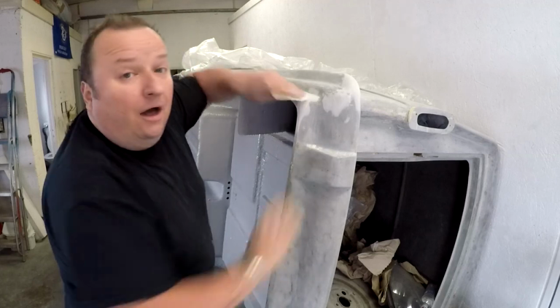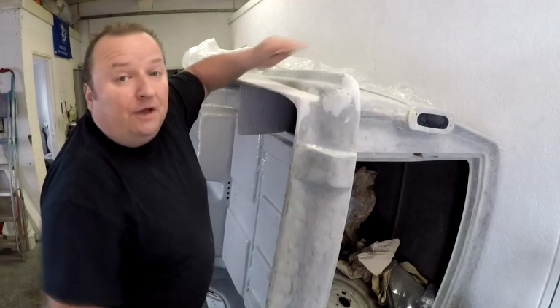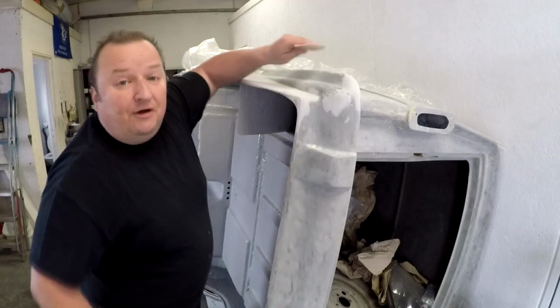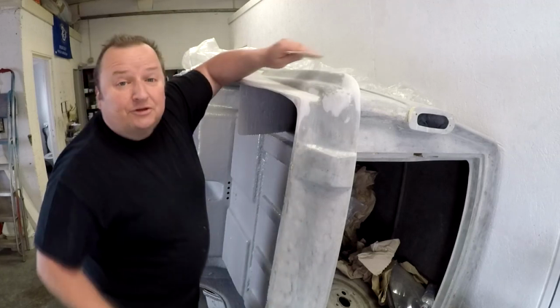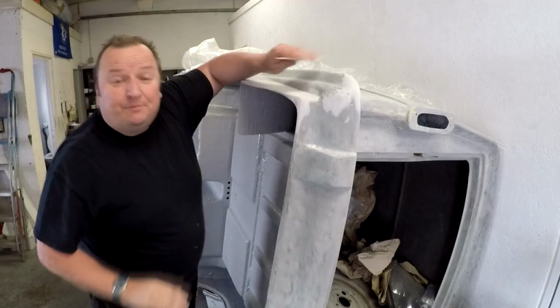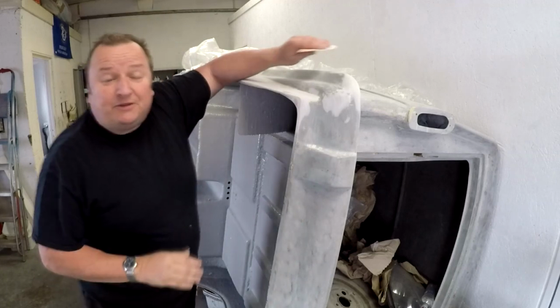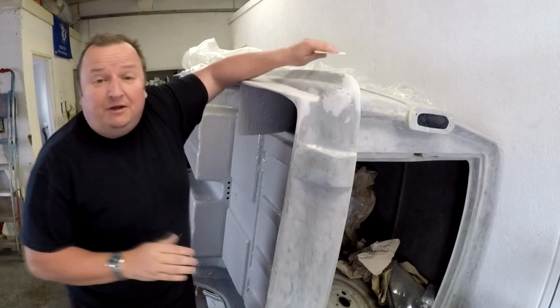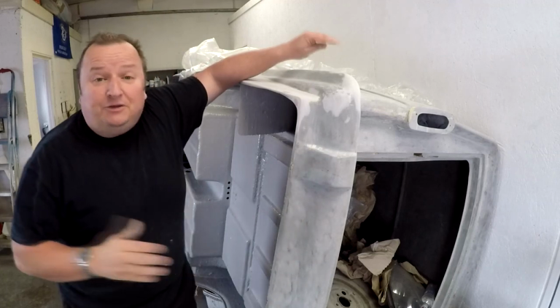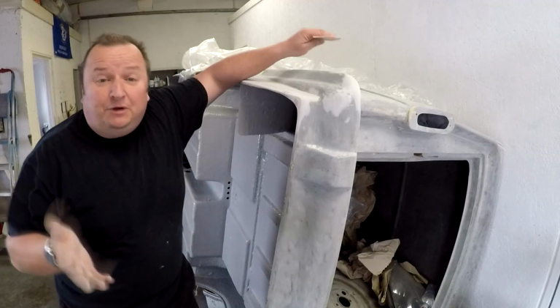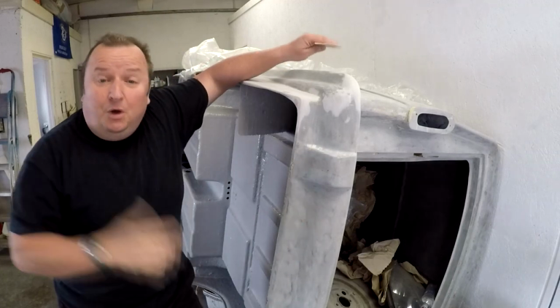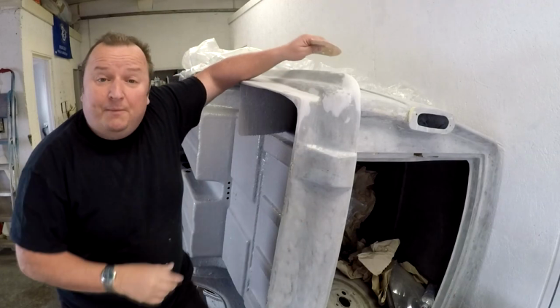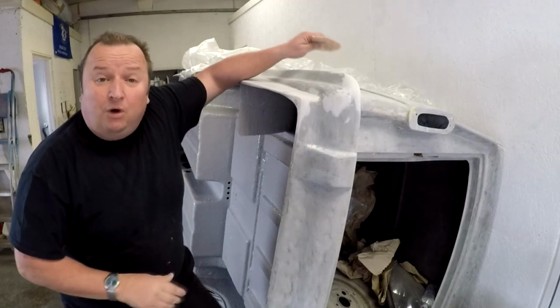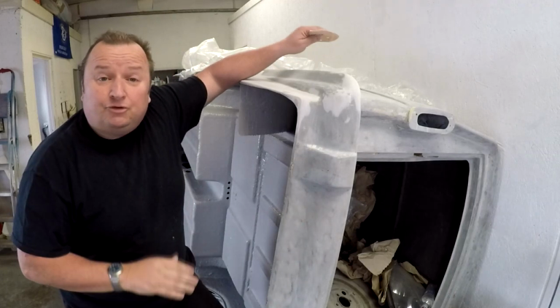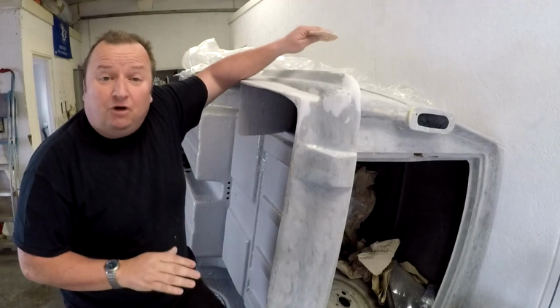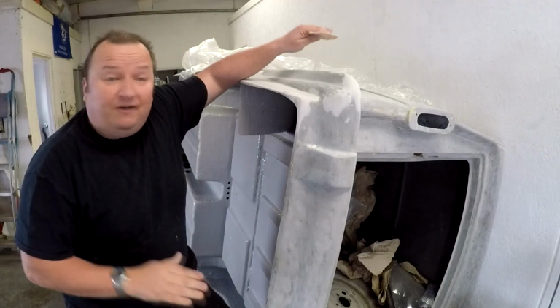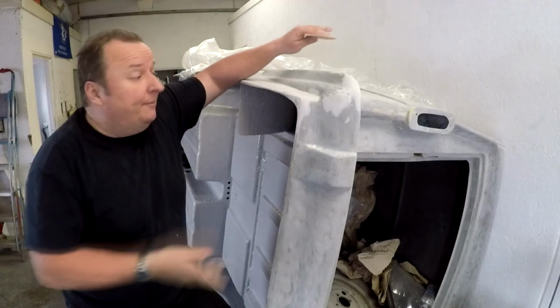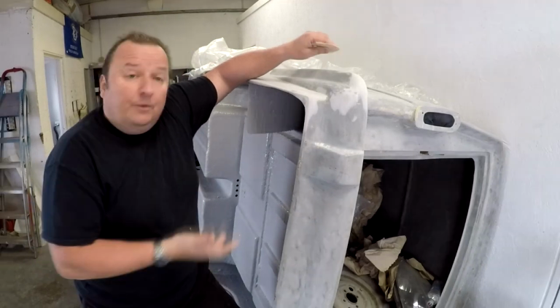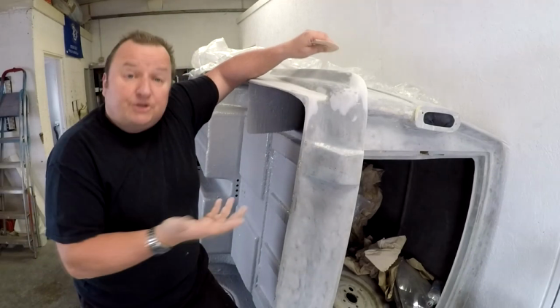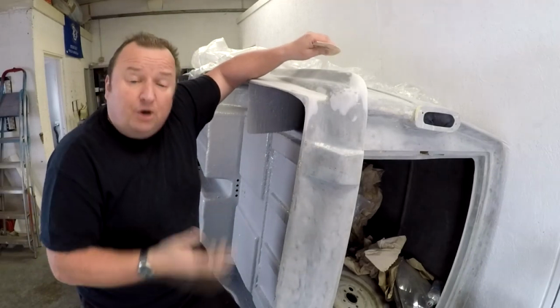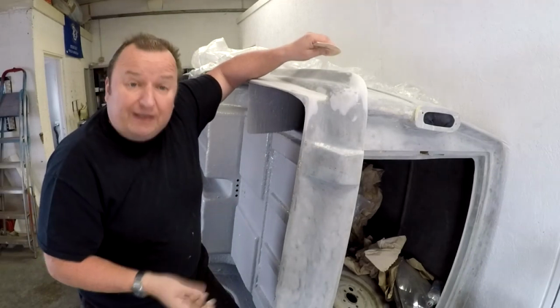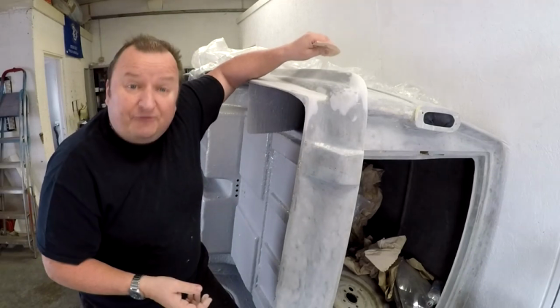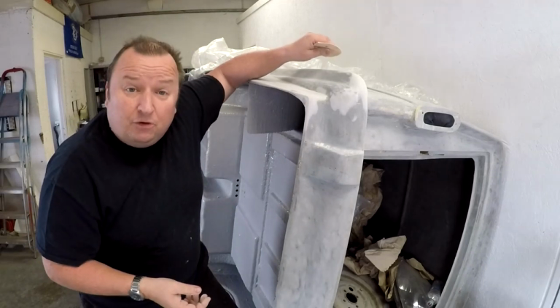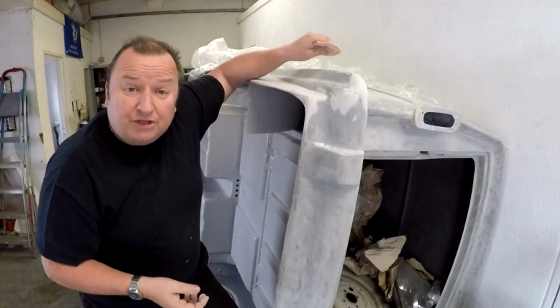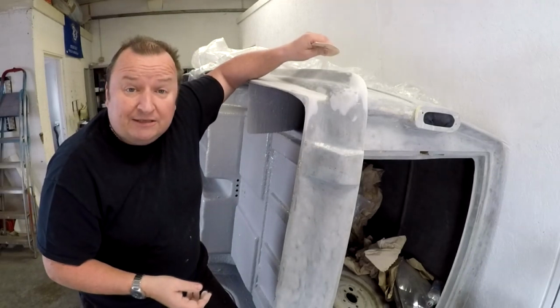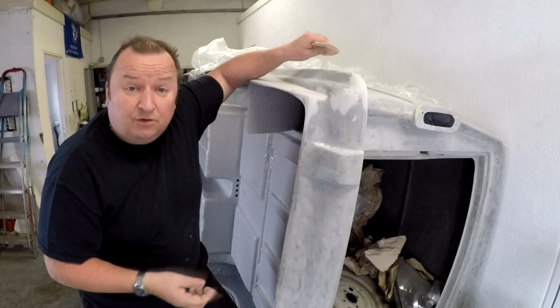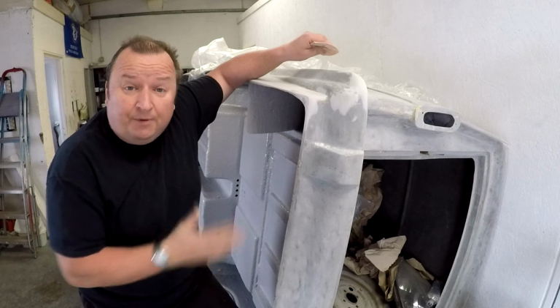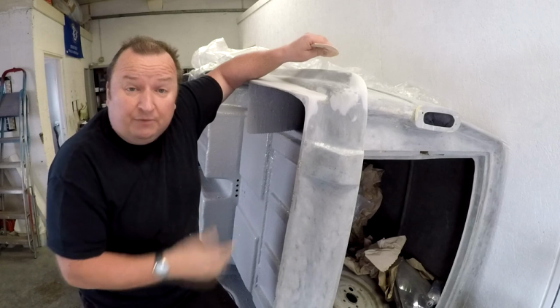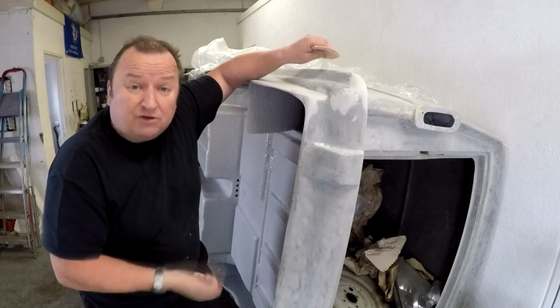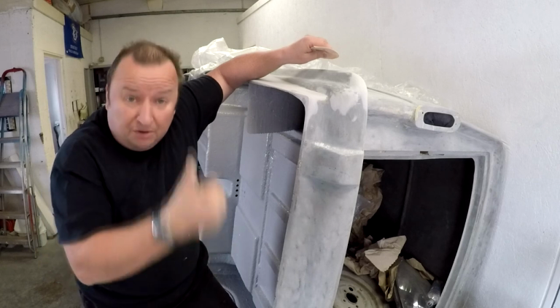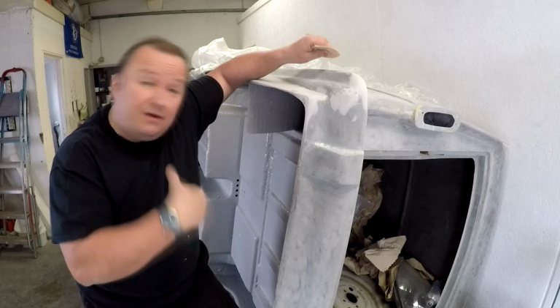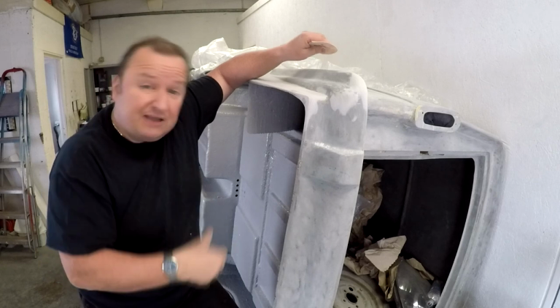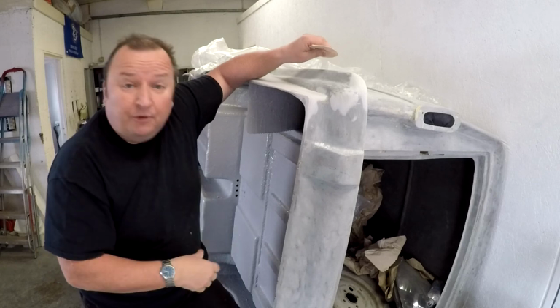Hi folks, back down here doing a little bit more on the throttle van. We just tied up a few odds and ends on the body work, so come on.